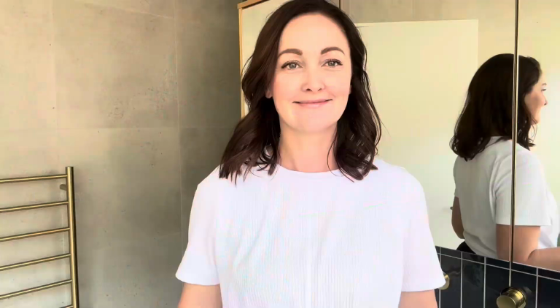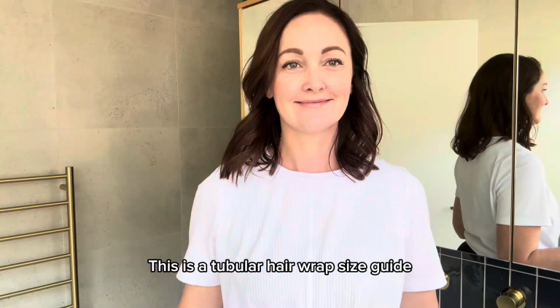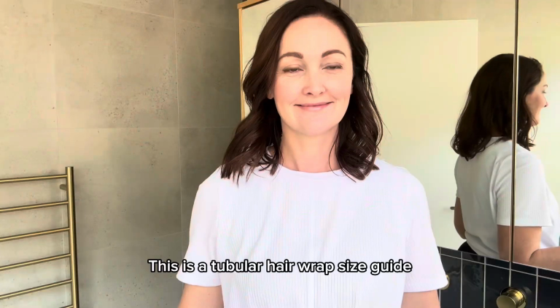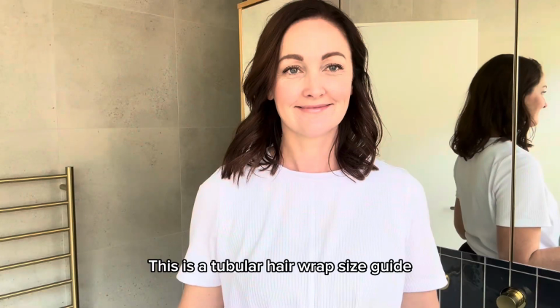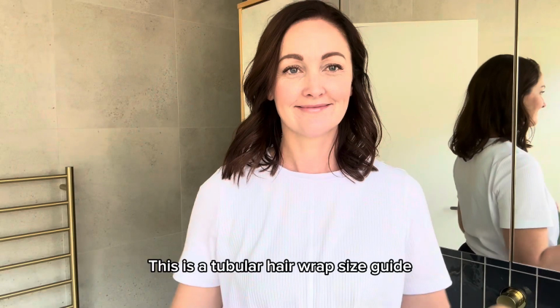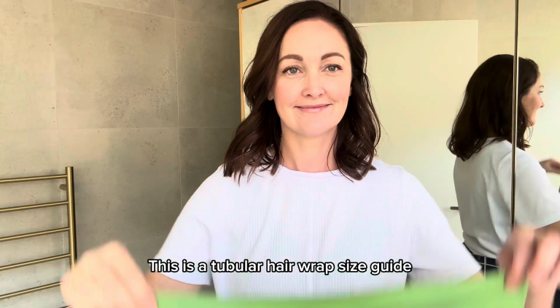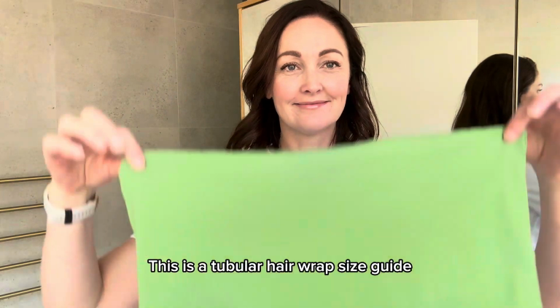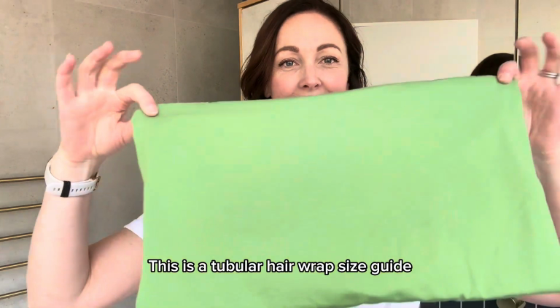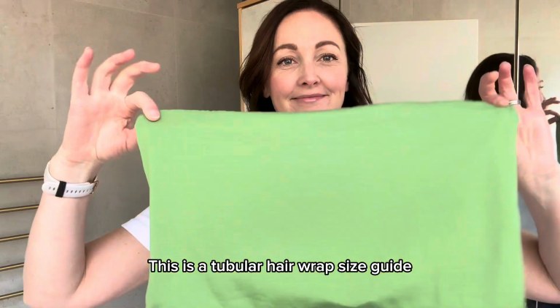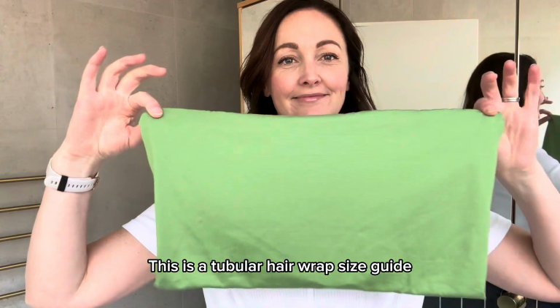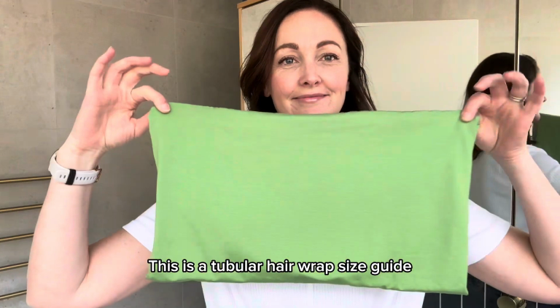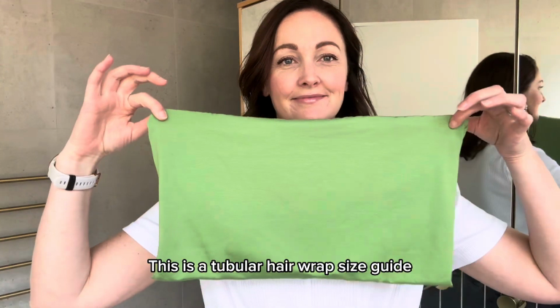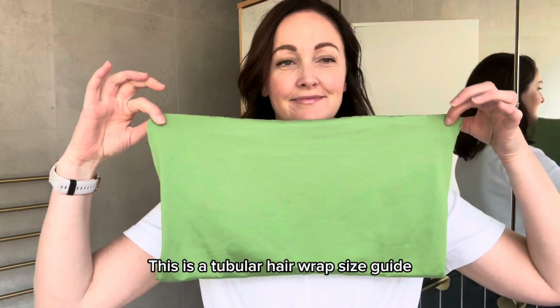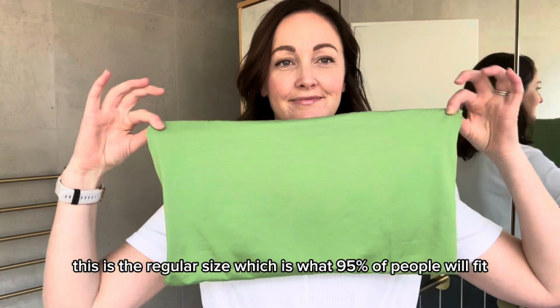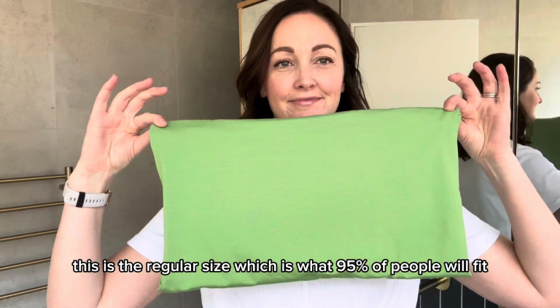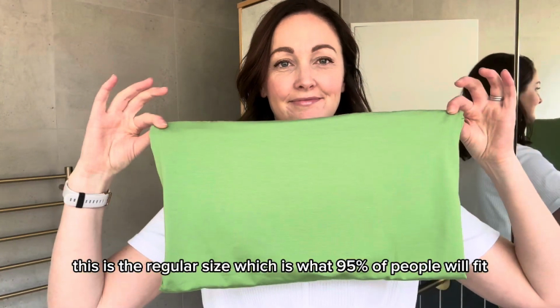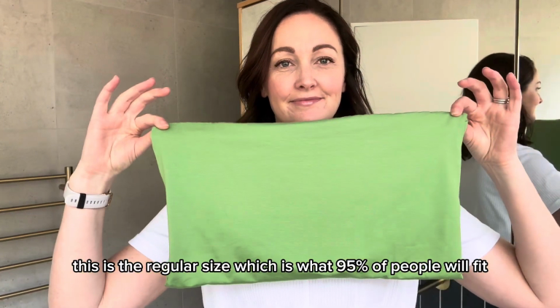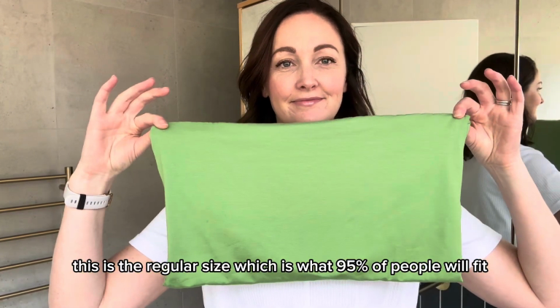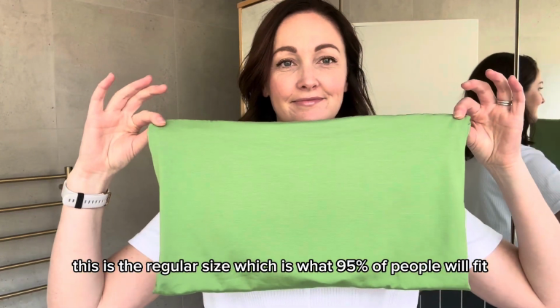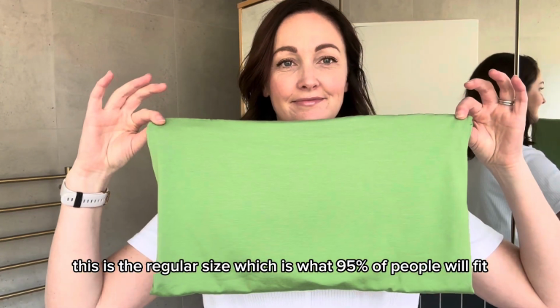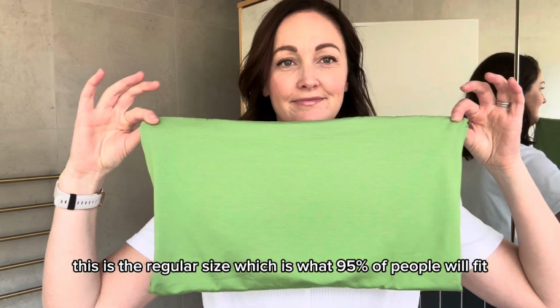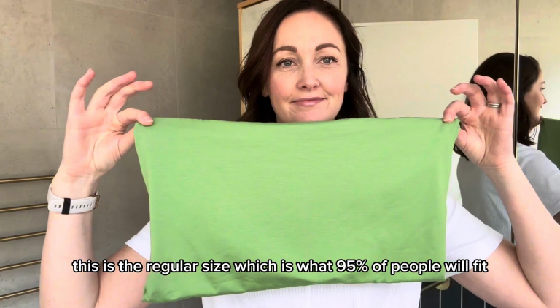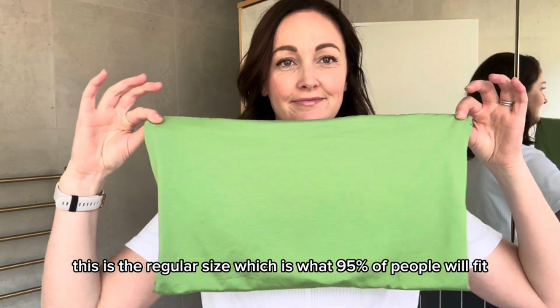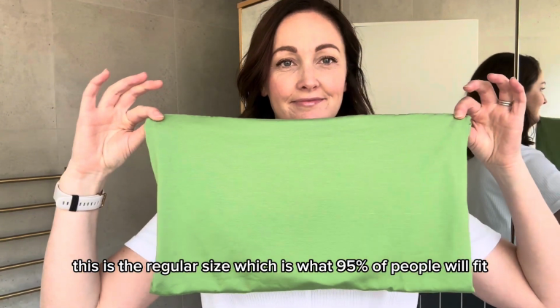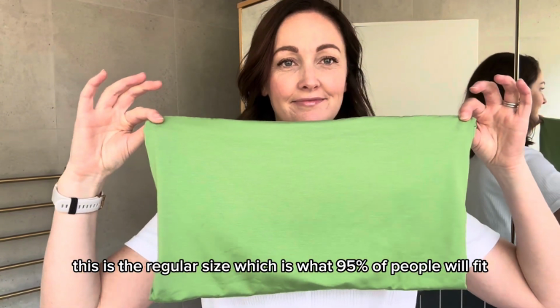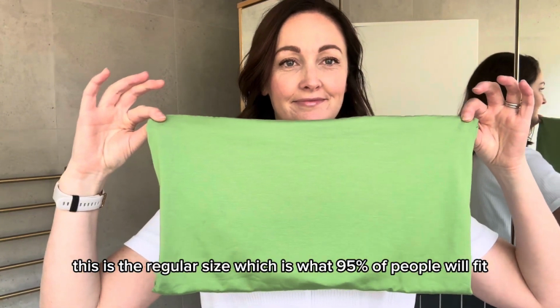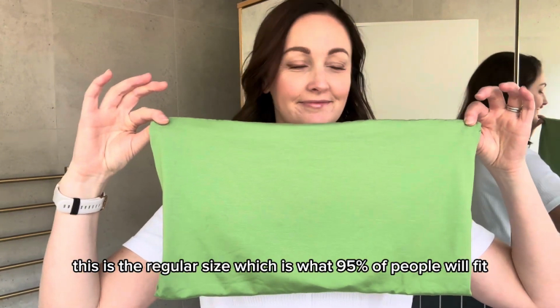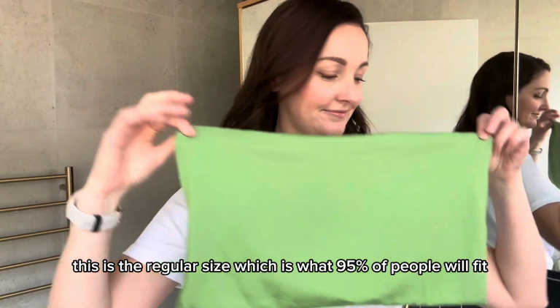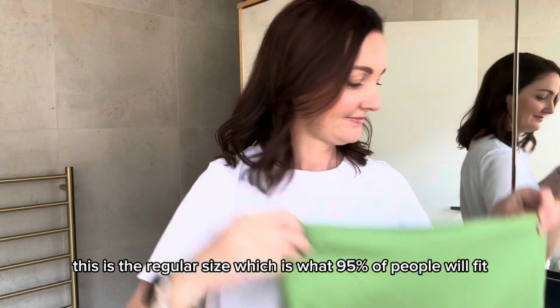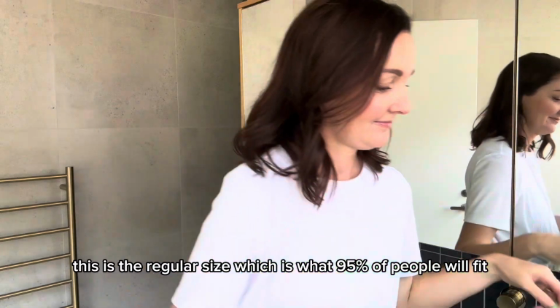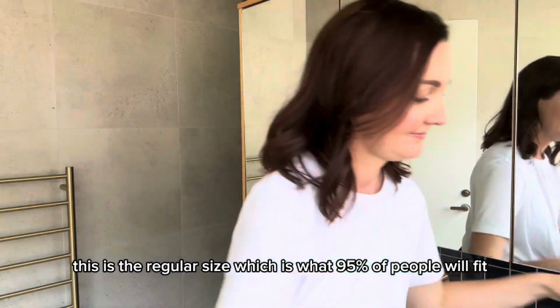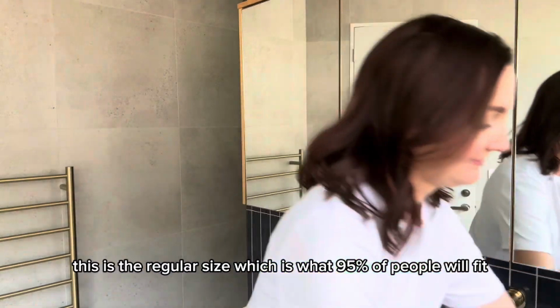This is a tubular hair wrap size guide. This is the regular size, which is what 95% of people will fit.